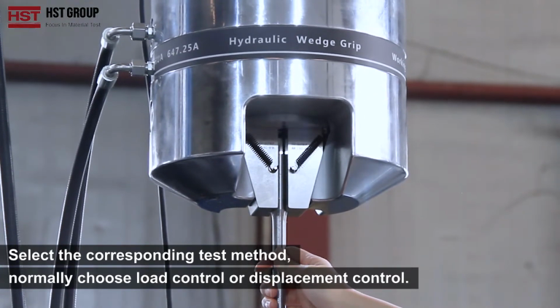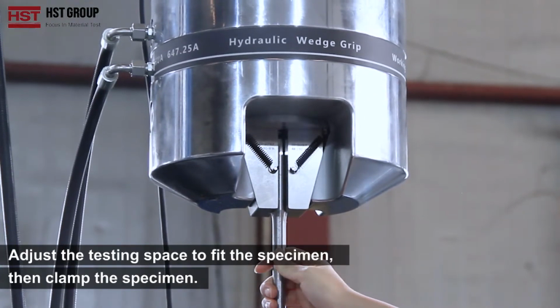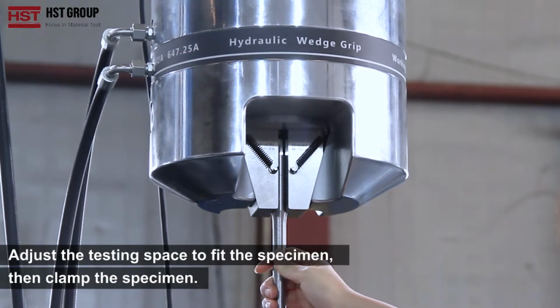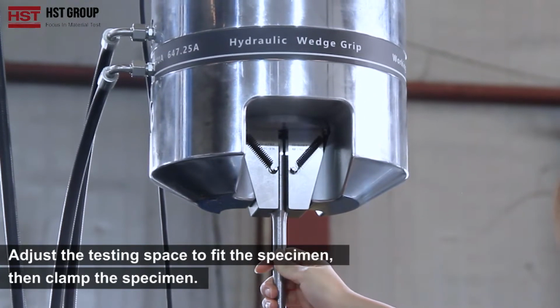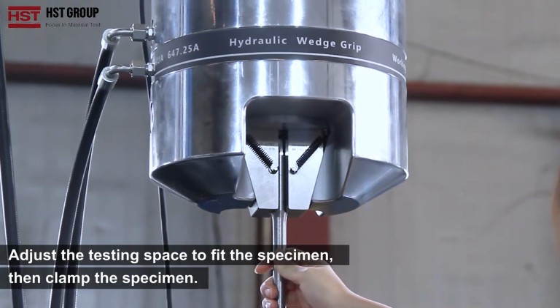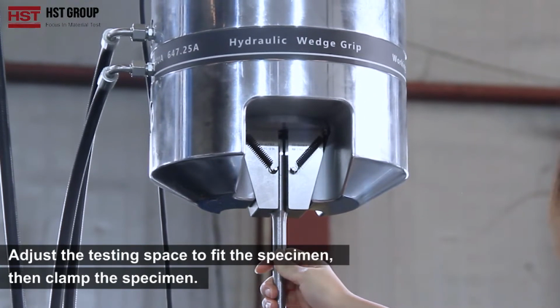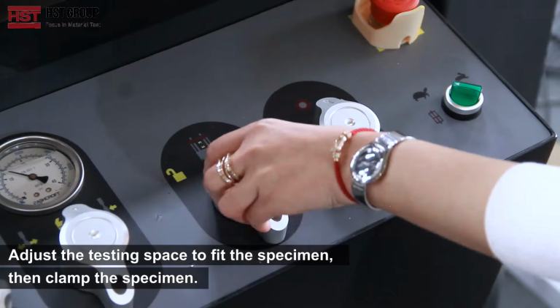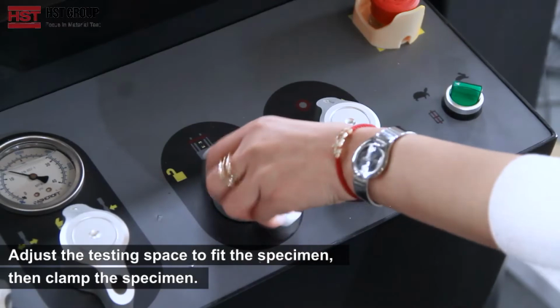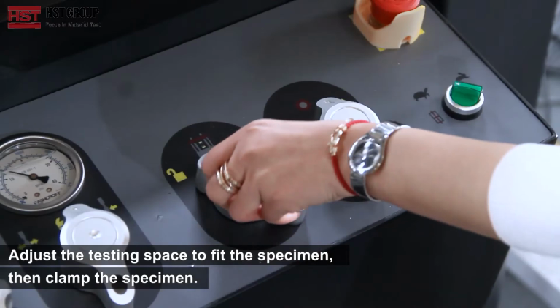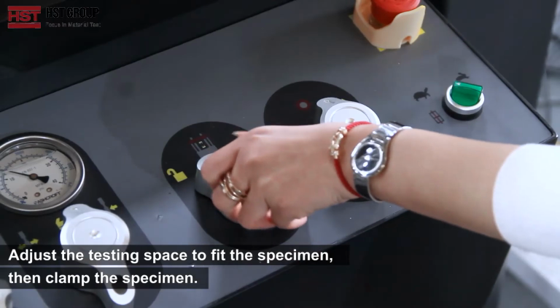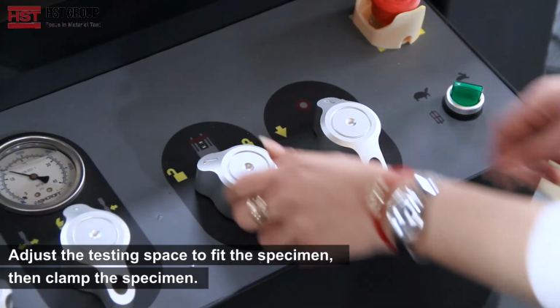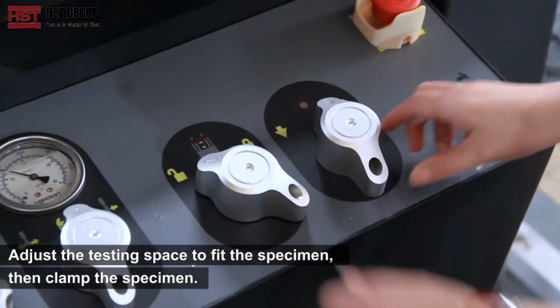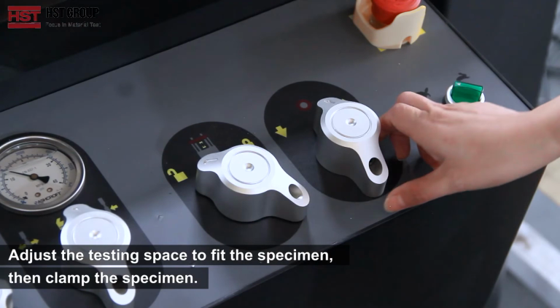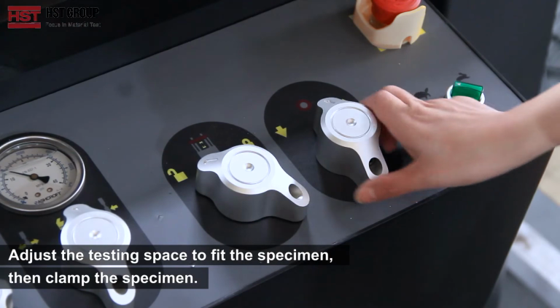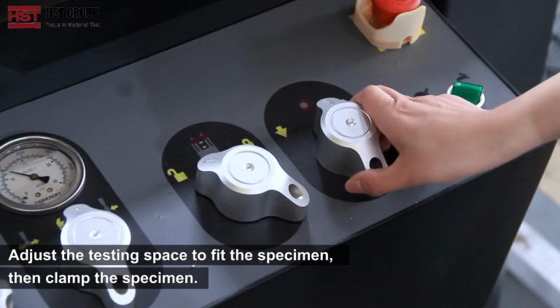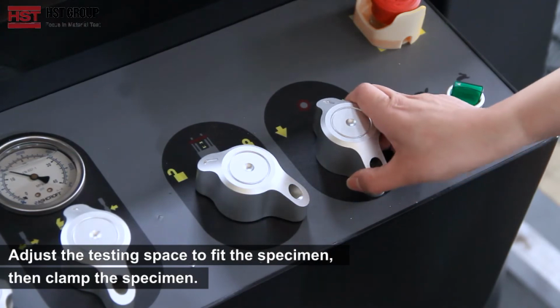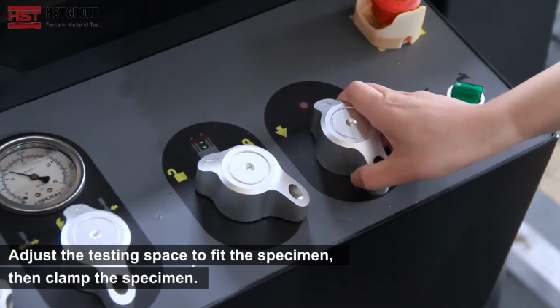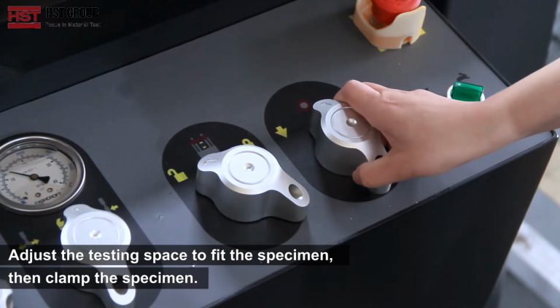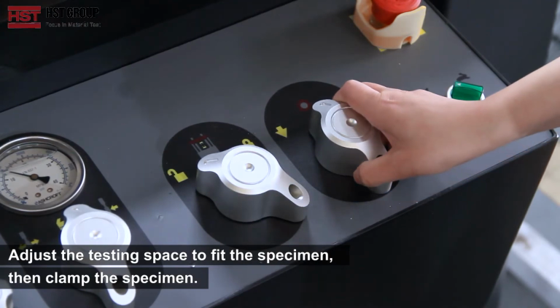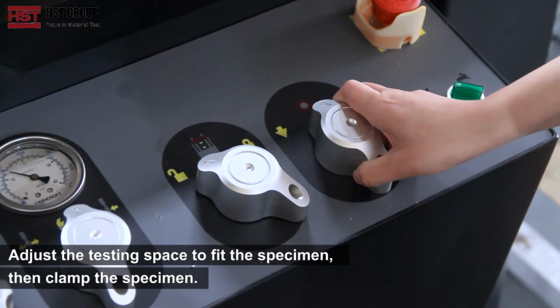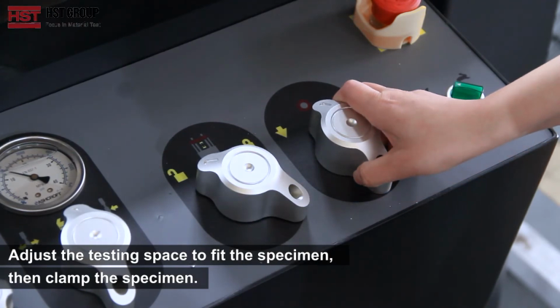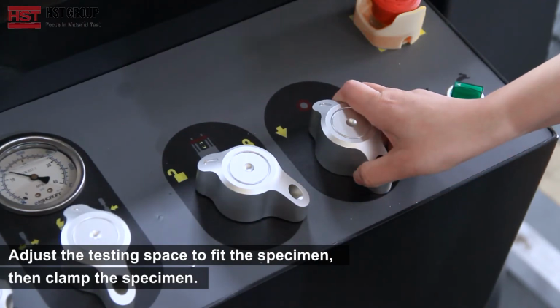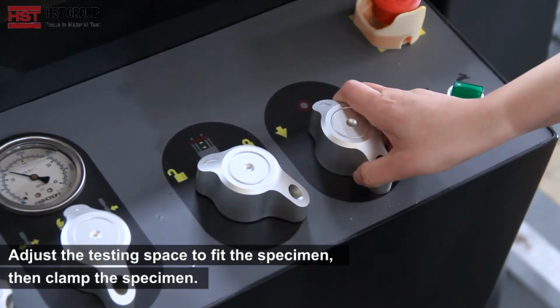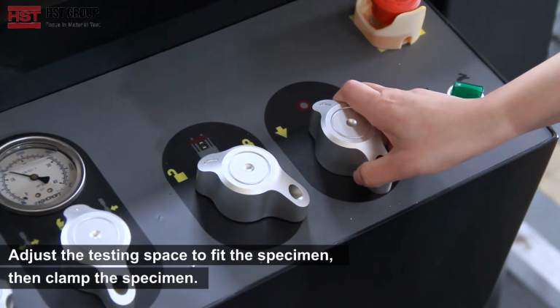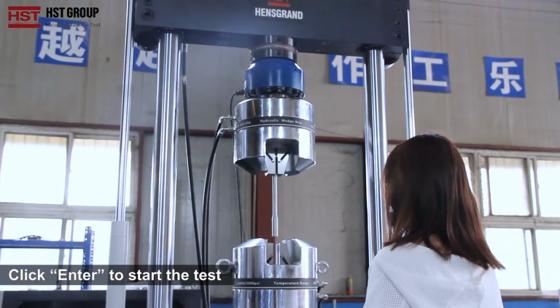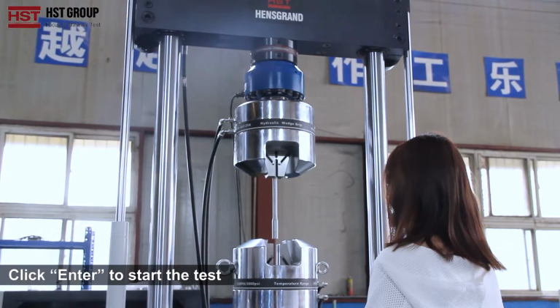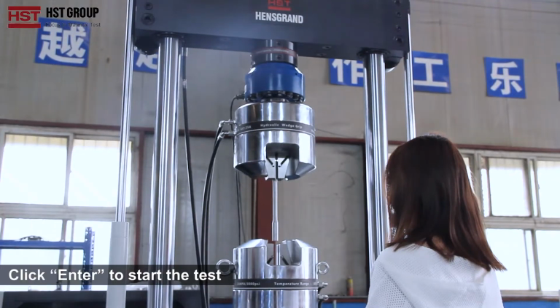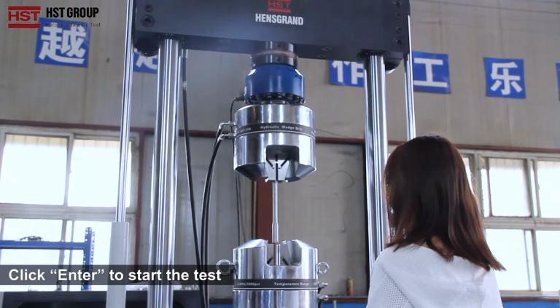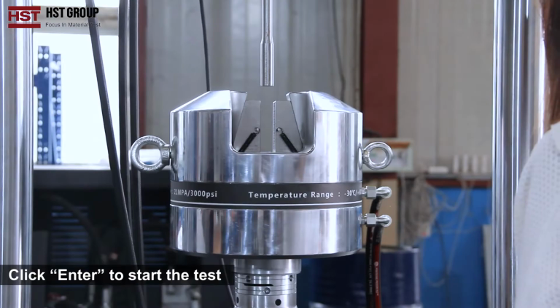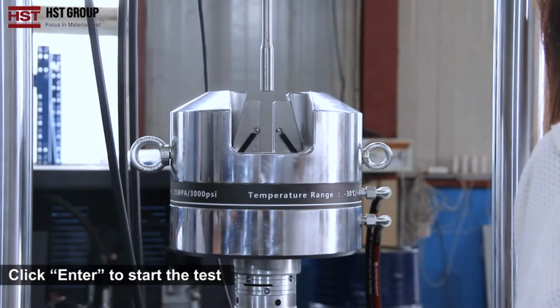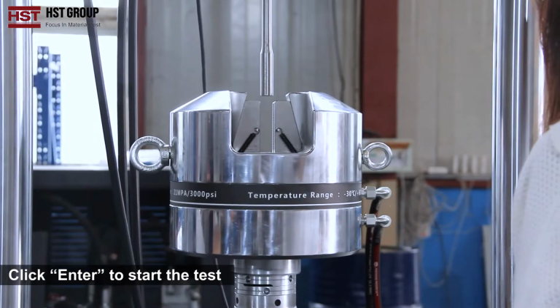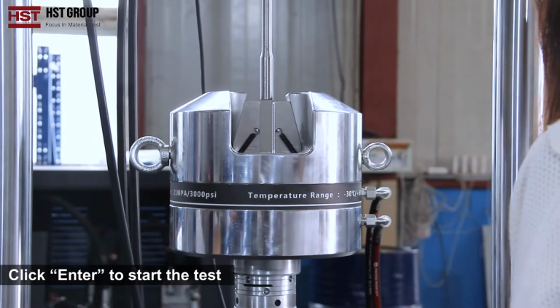Adjust the testing space to fit the sample, then clamp the sample. Click enter to start the test.